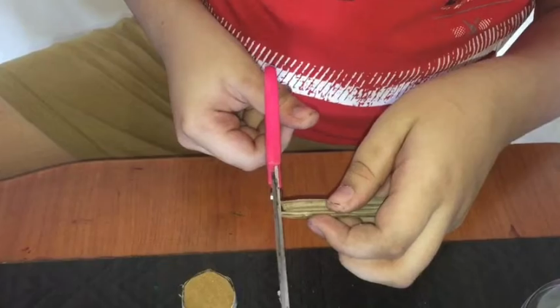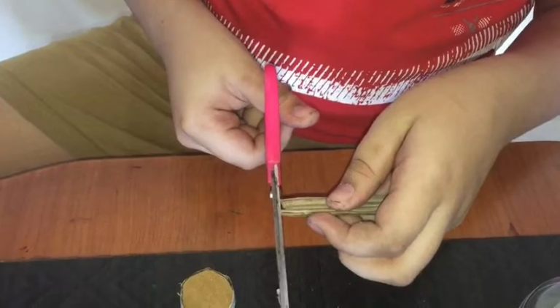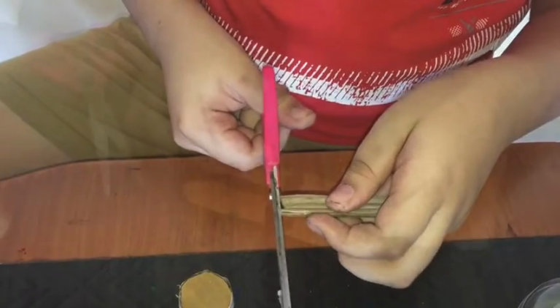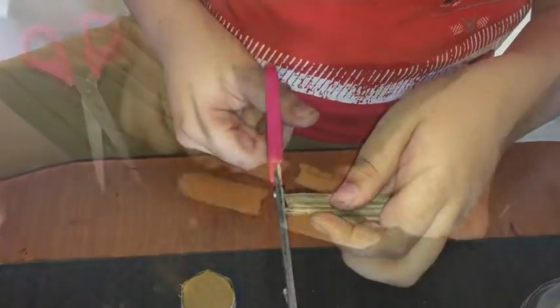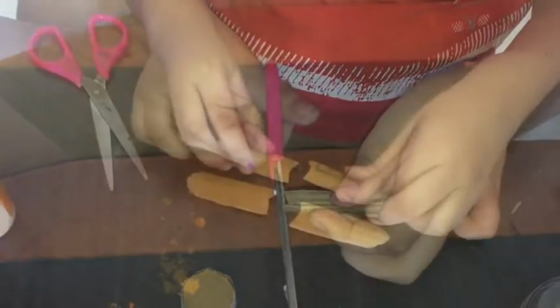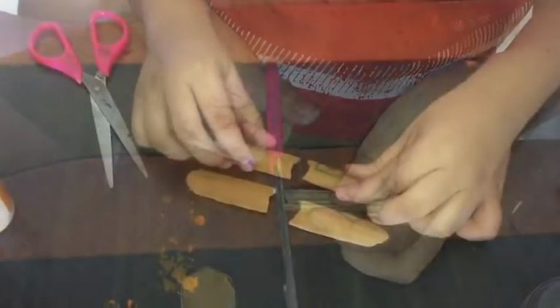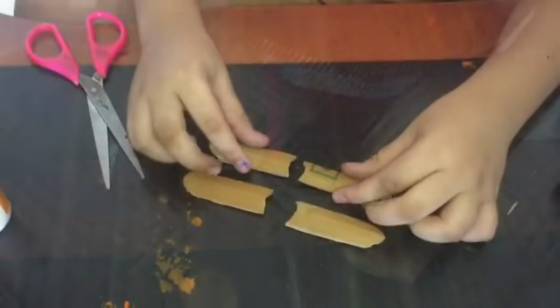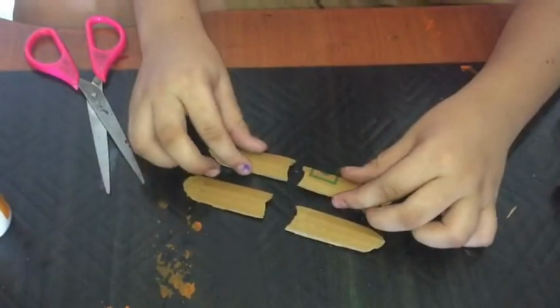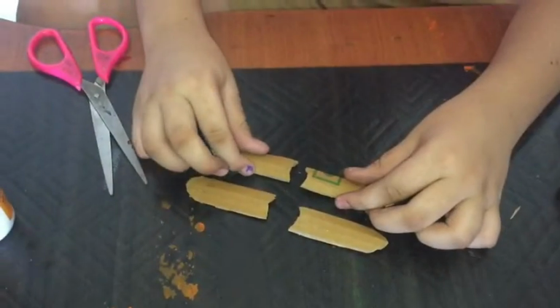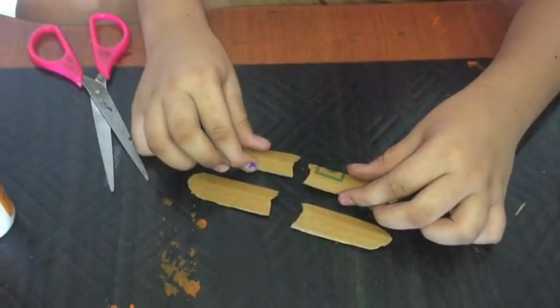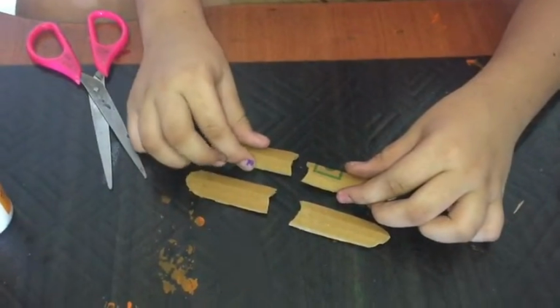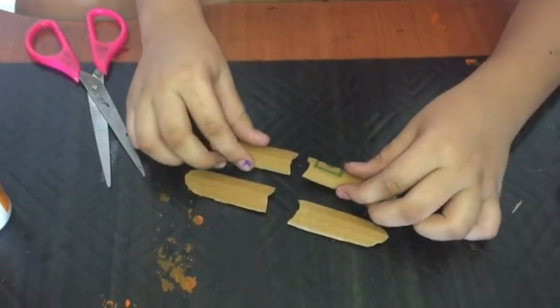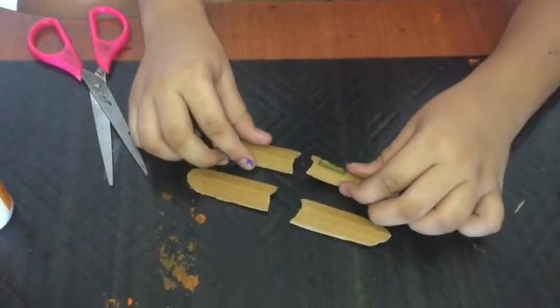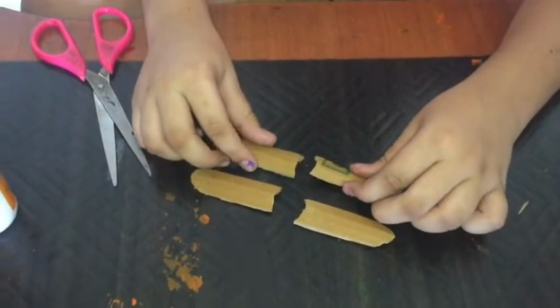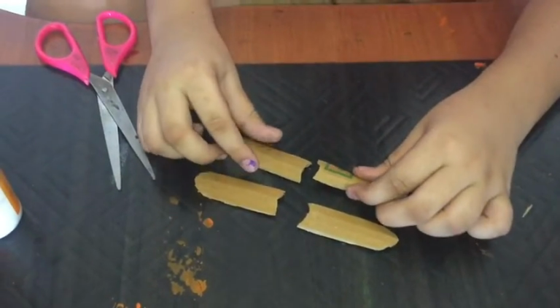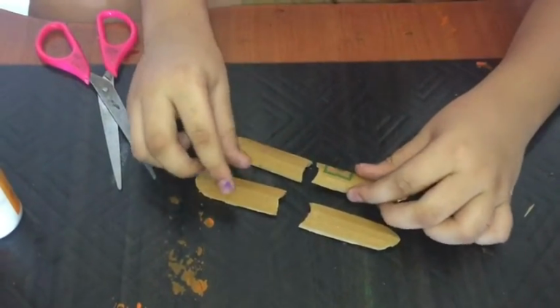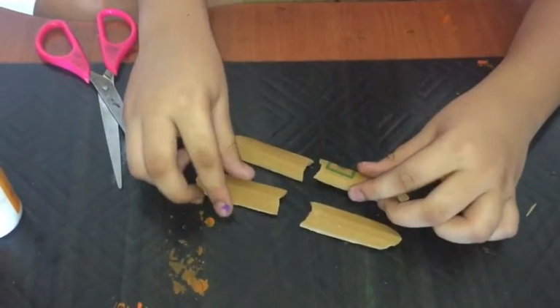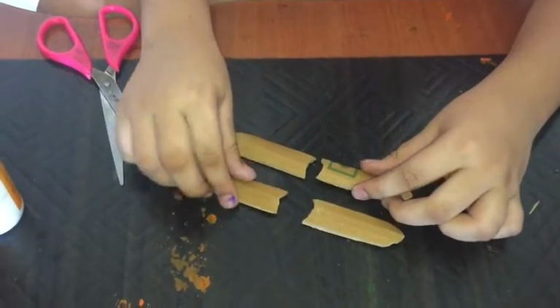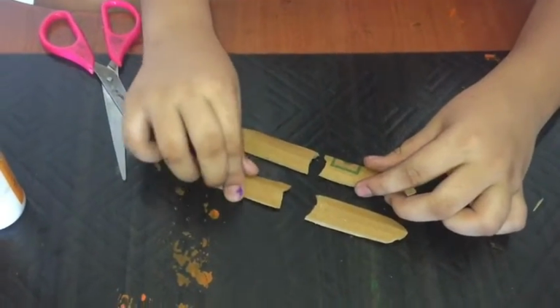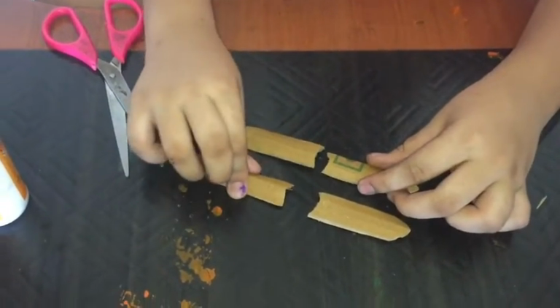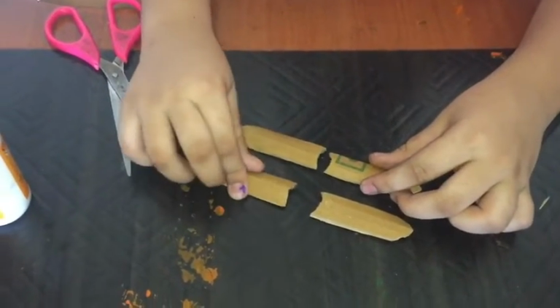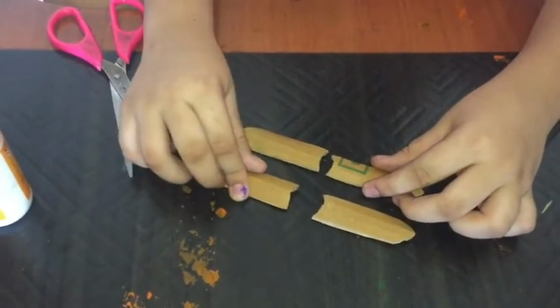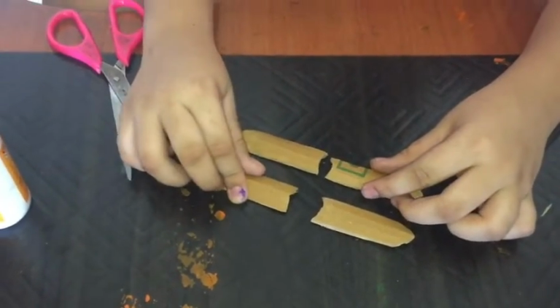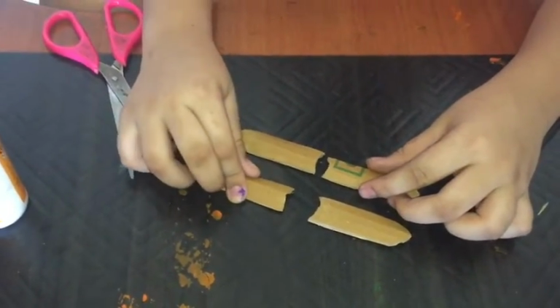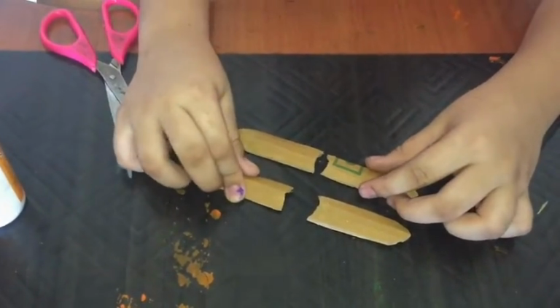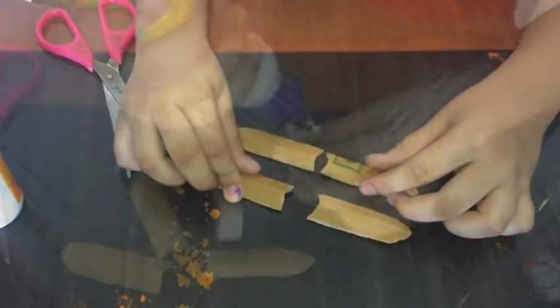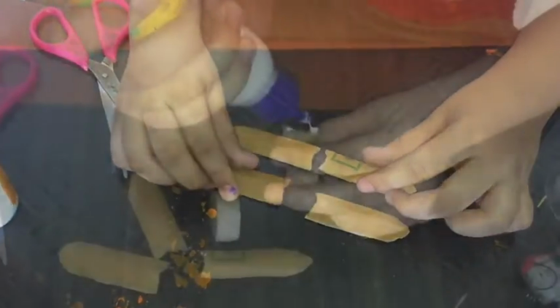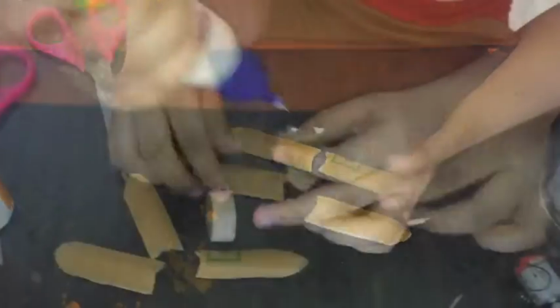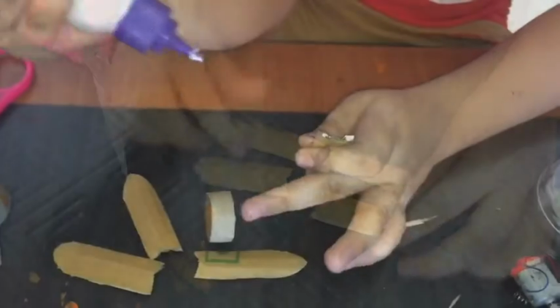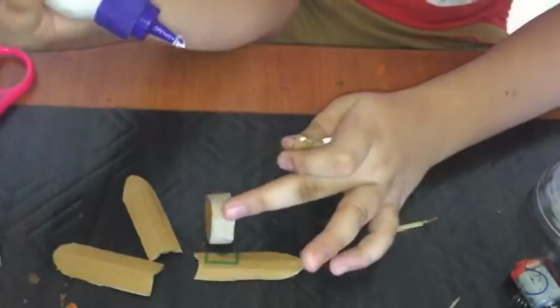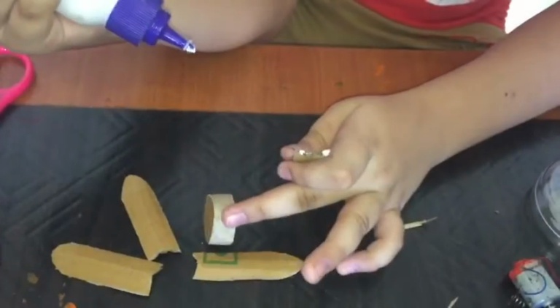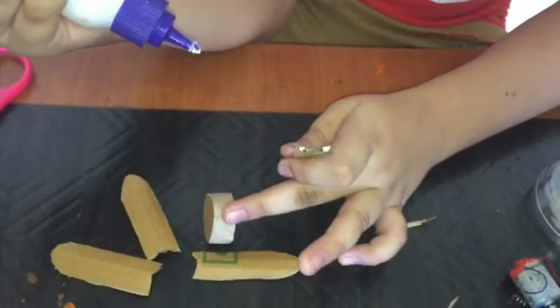Look, the pine wings are ready. Let me fix with this.